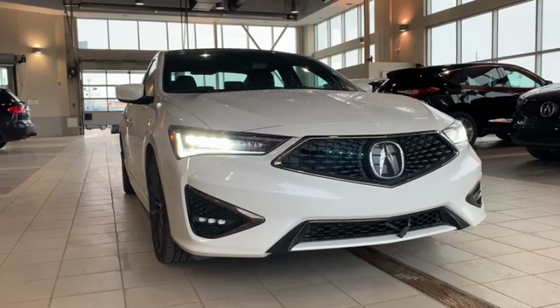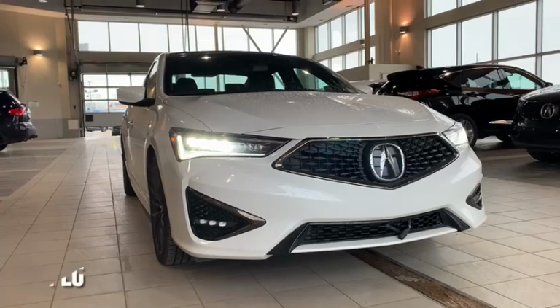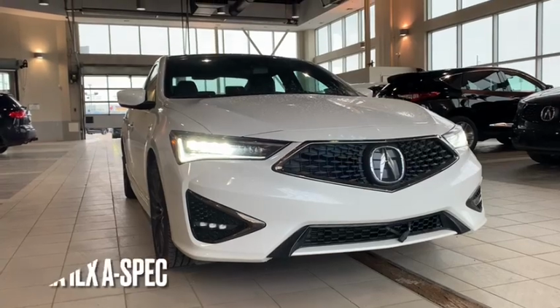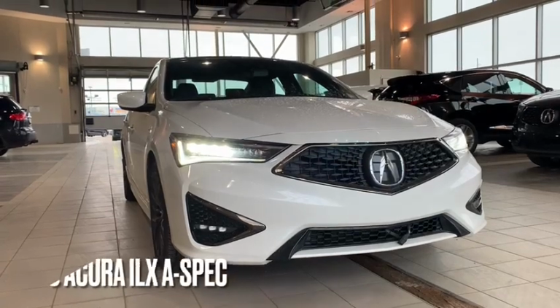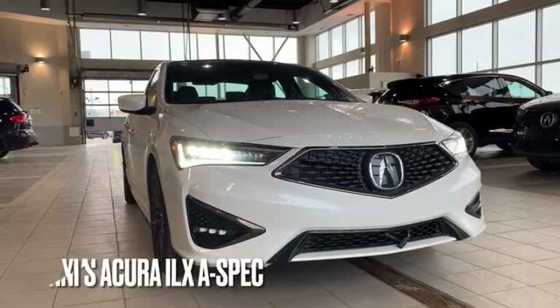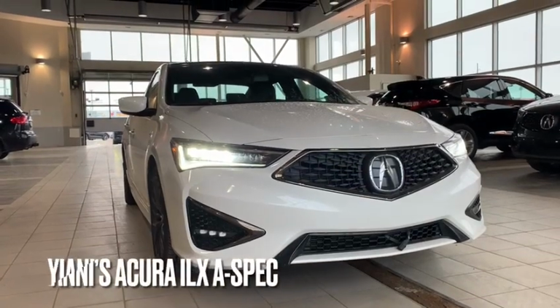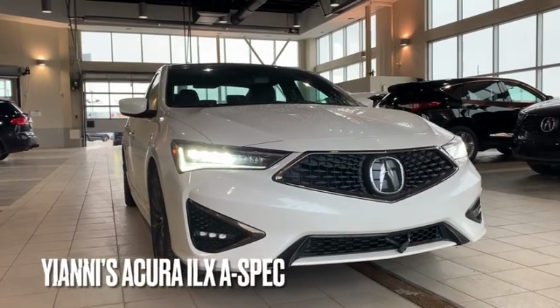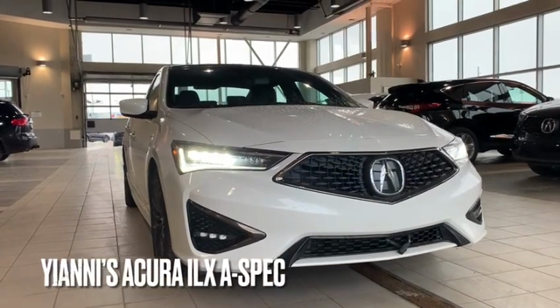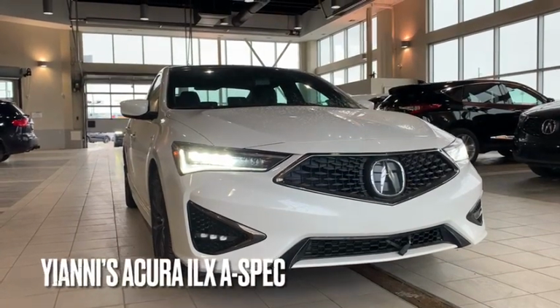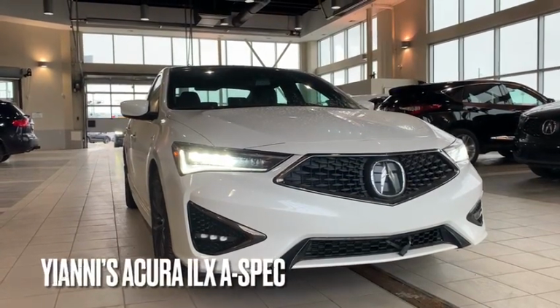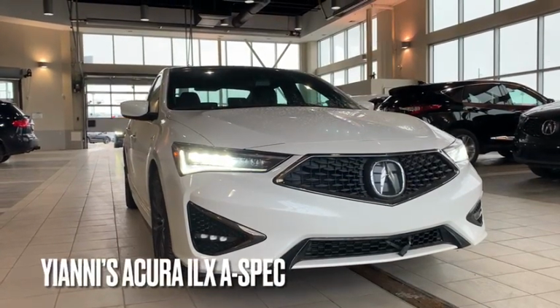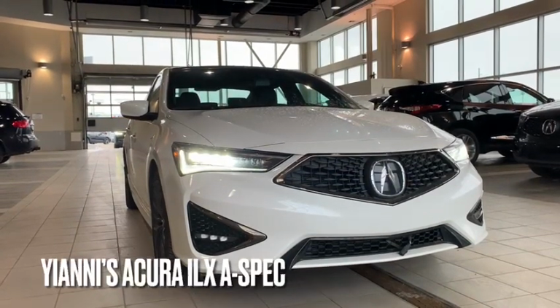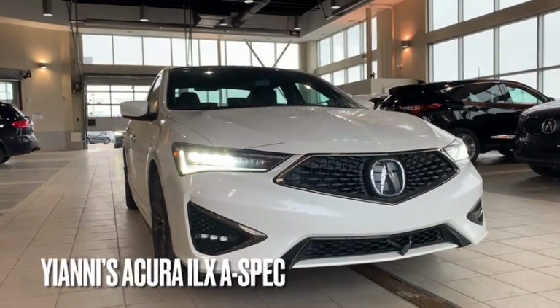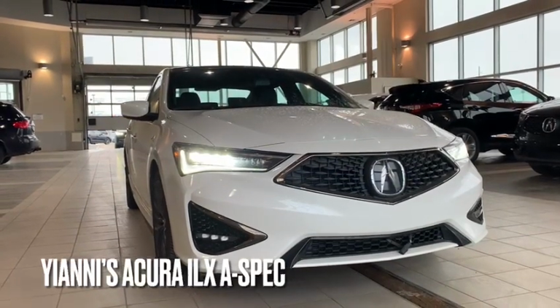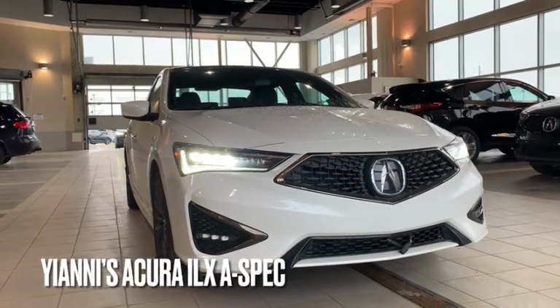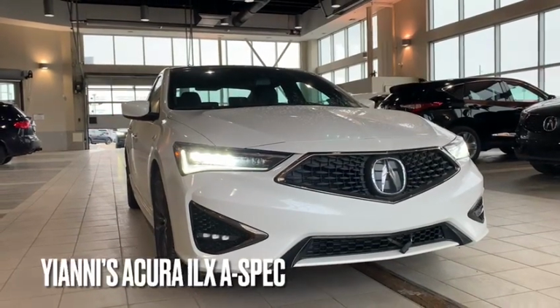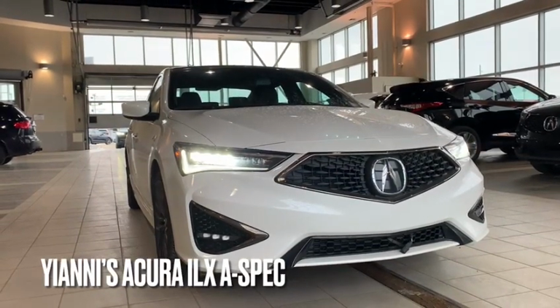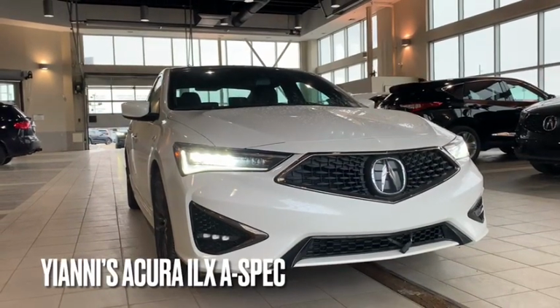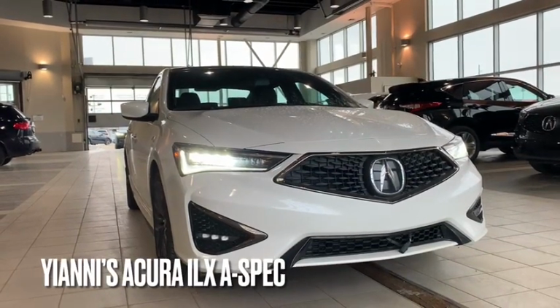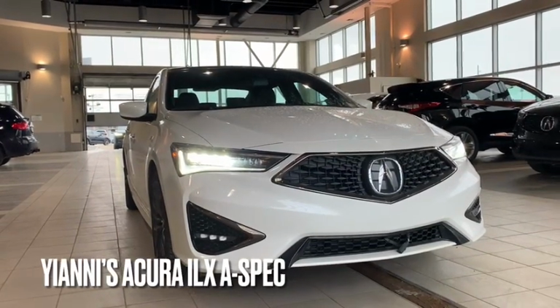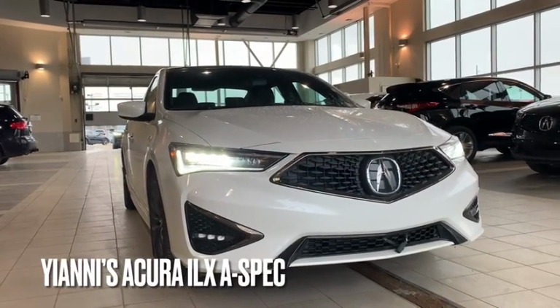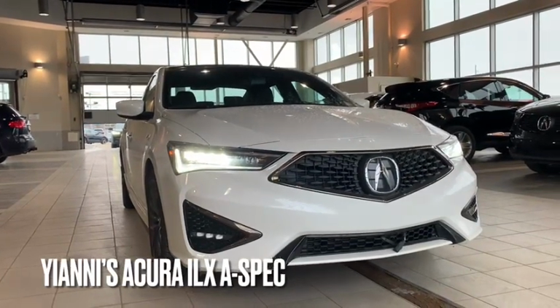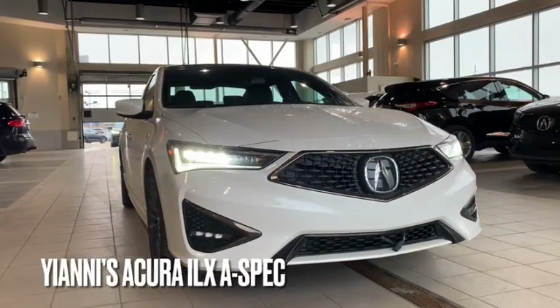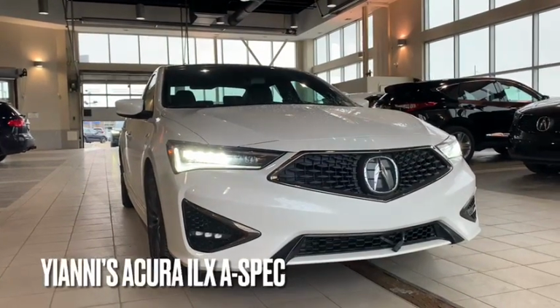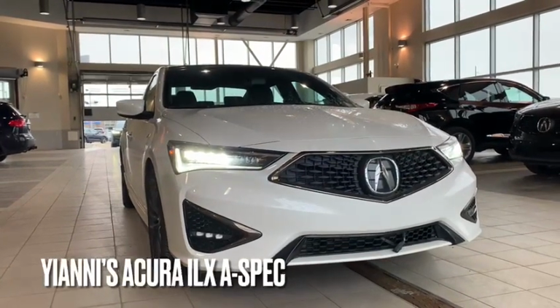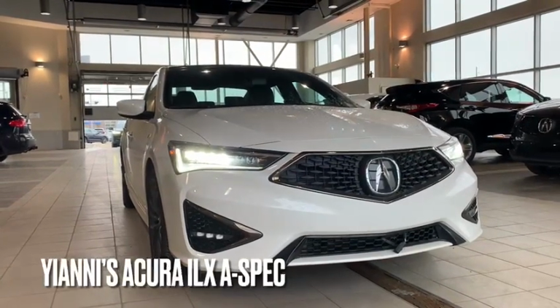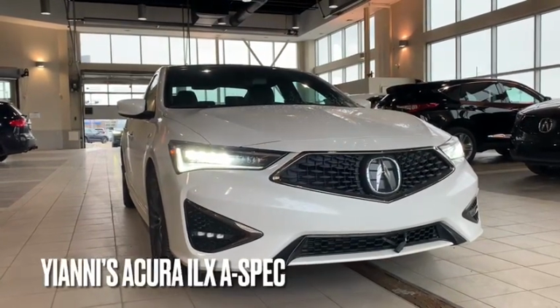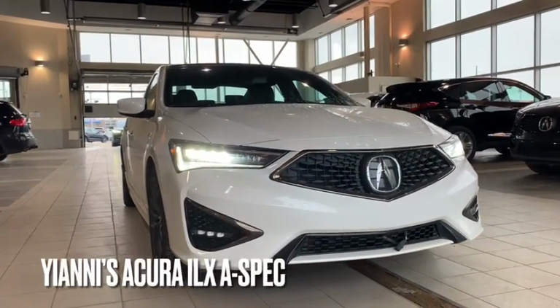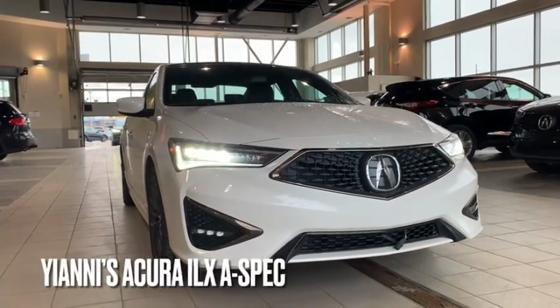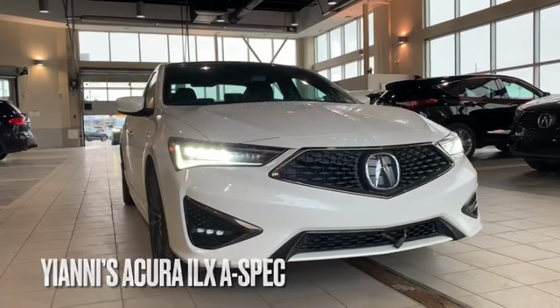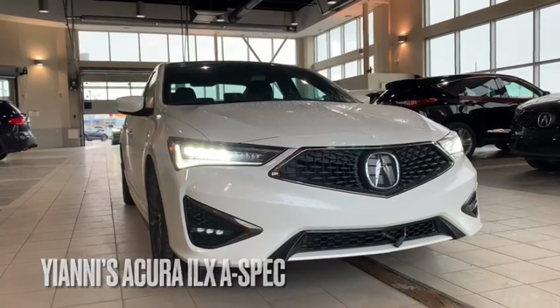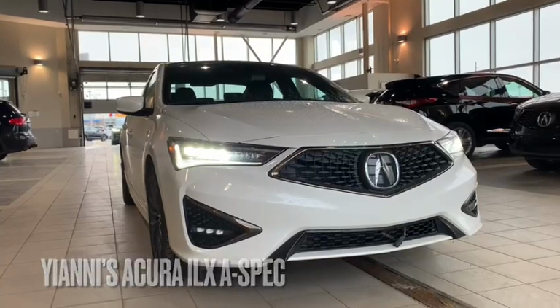Morning Yanni, this is the 2019 Acura ILX you inquired on. My name is Adam, I'm a product specialist.